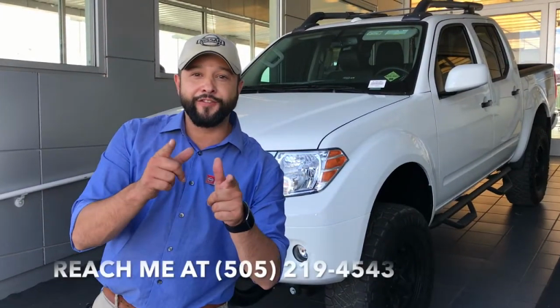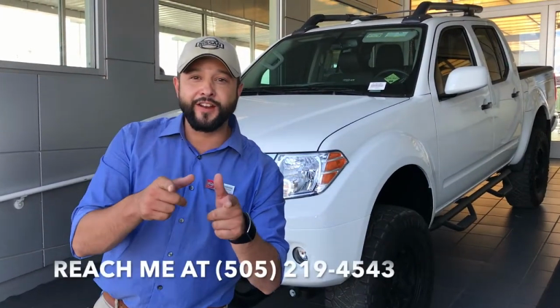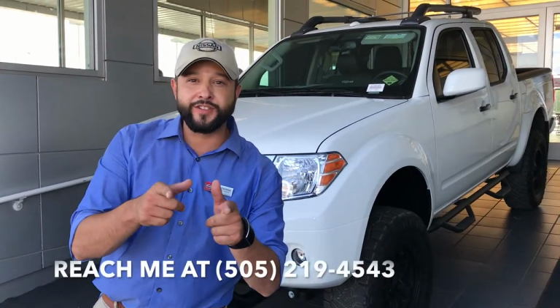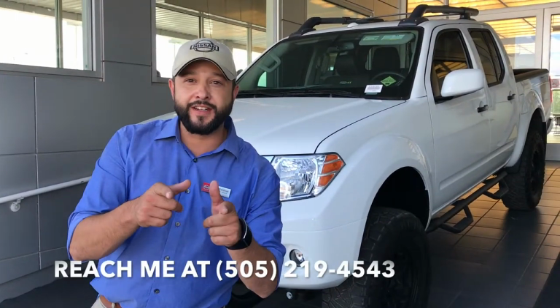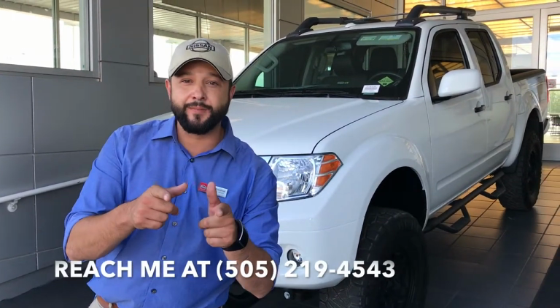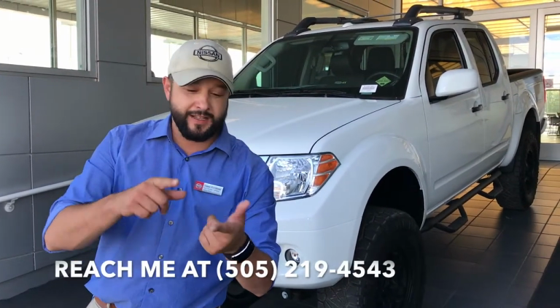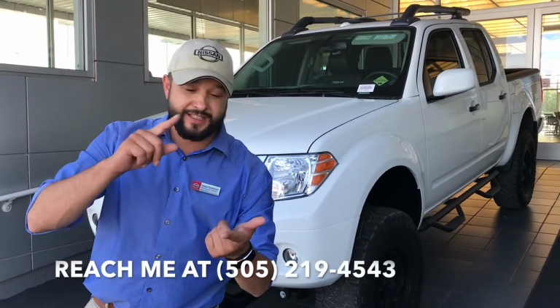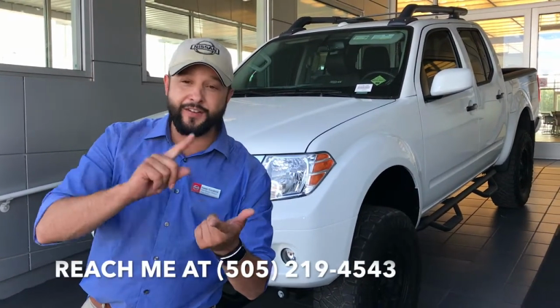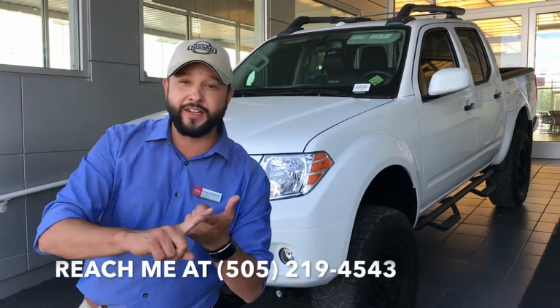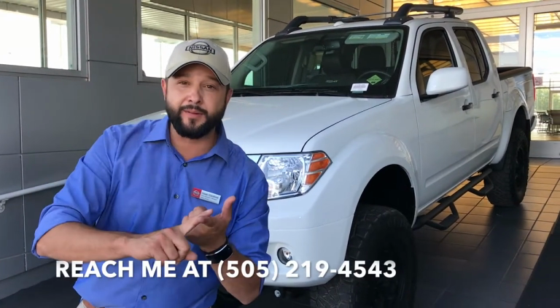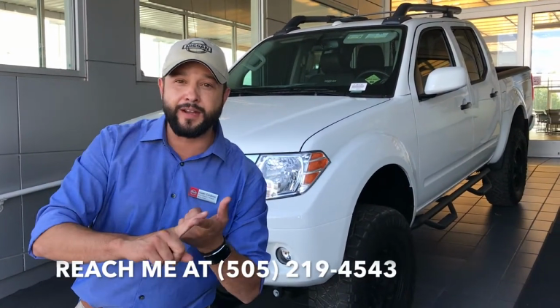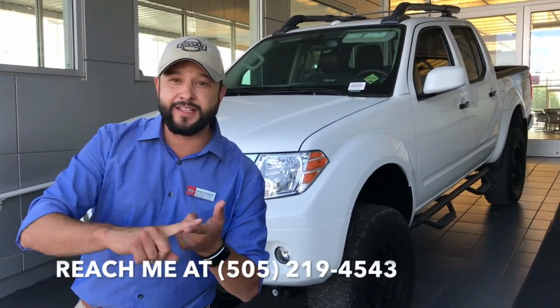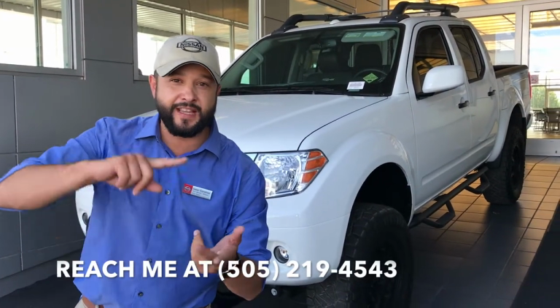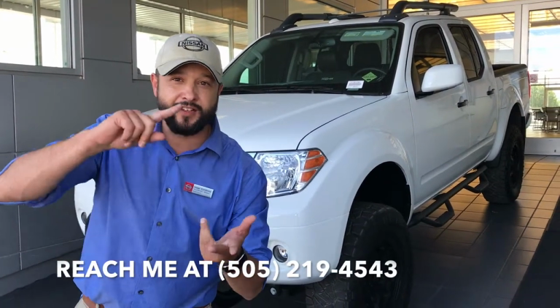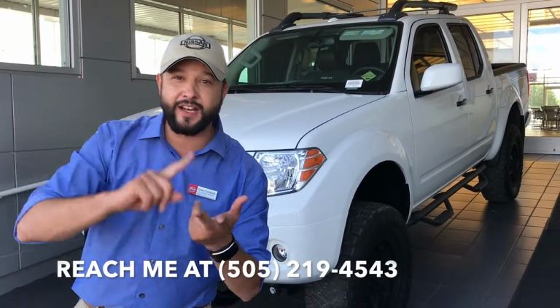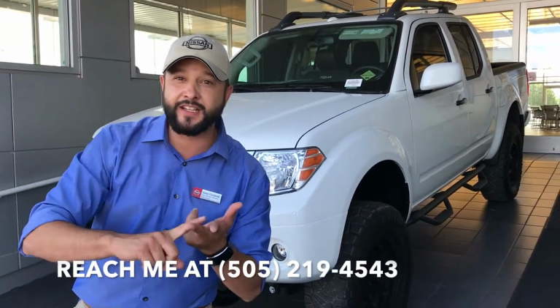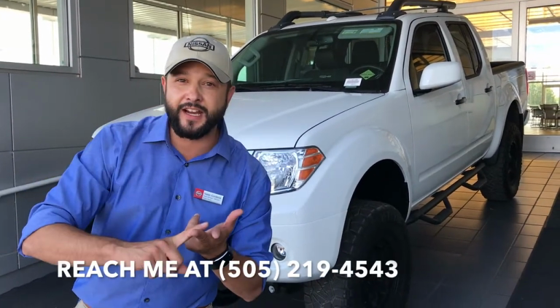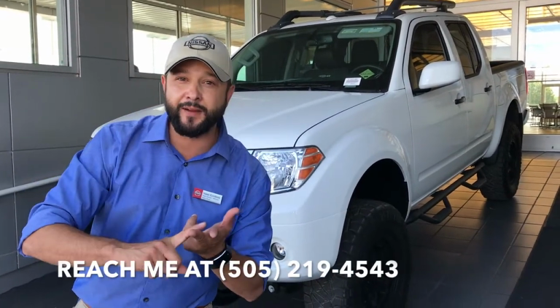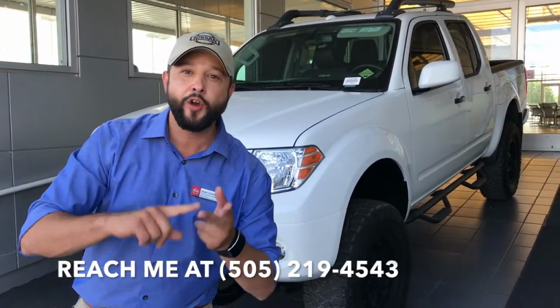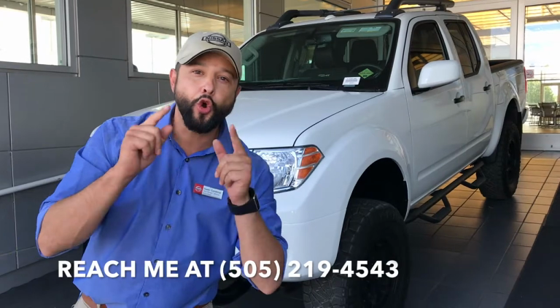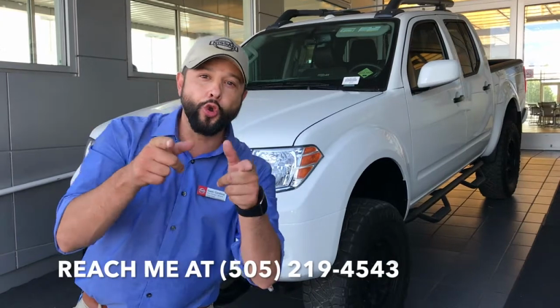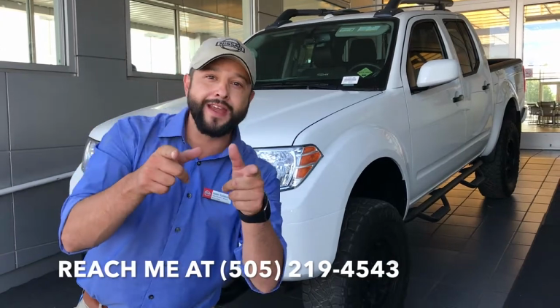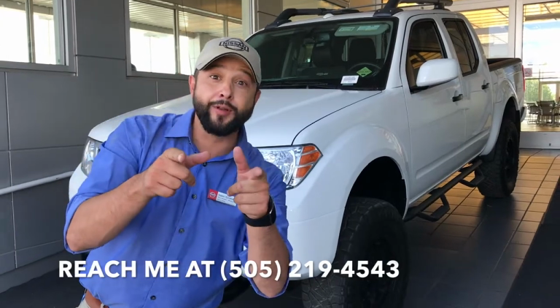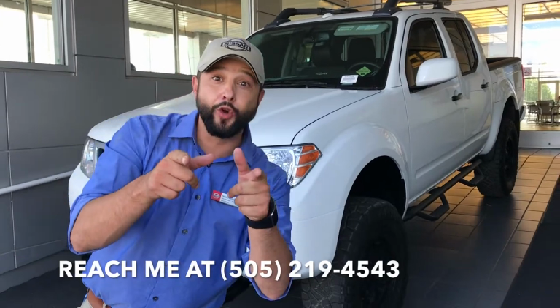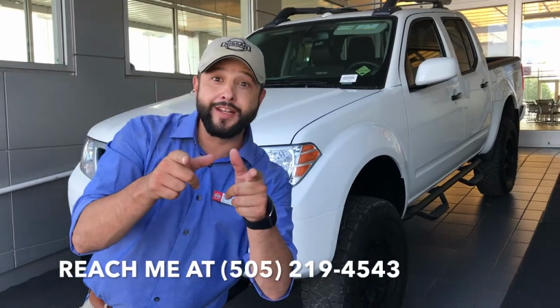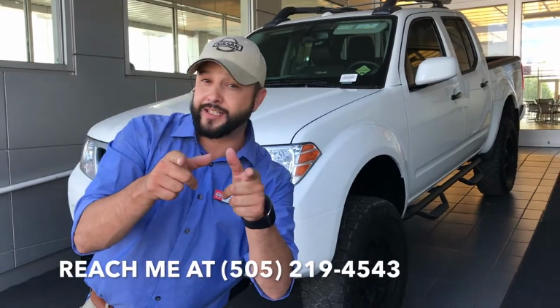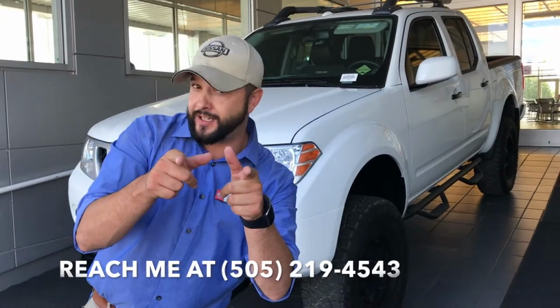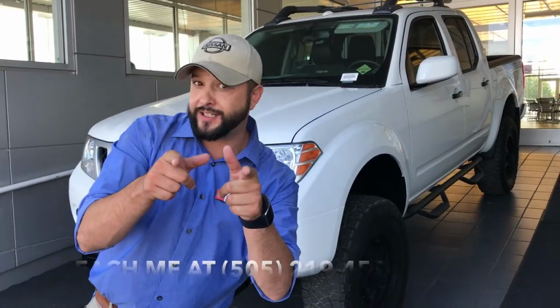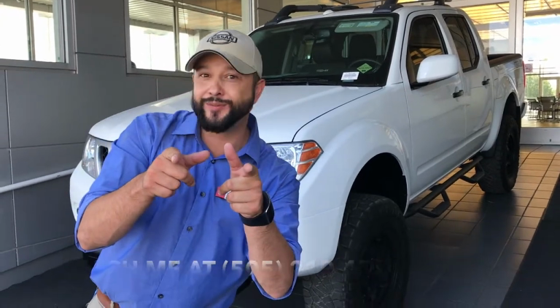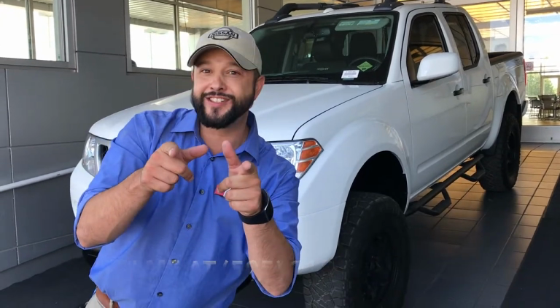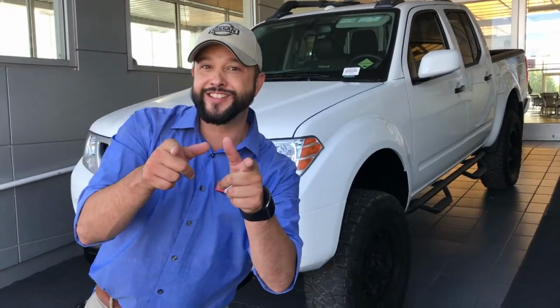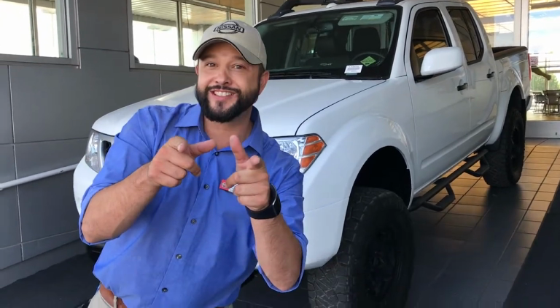The final step: save a ton of money, save a ton of time — only at Malloy Nissan. Come see us.